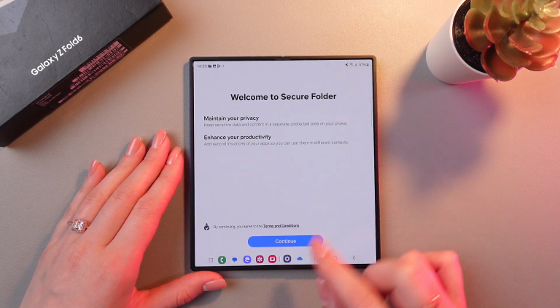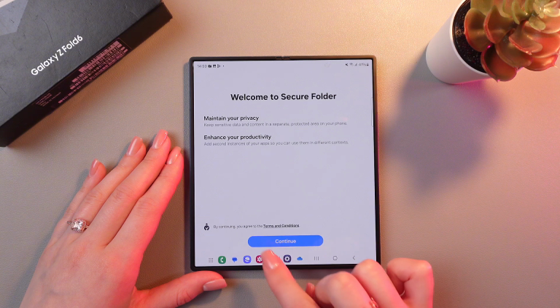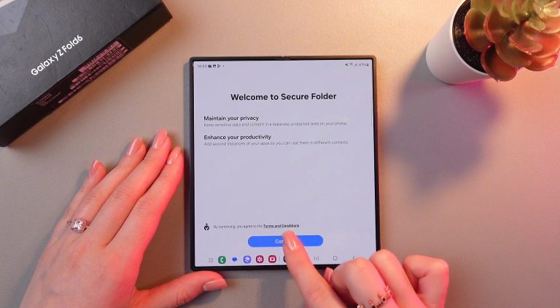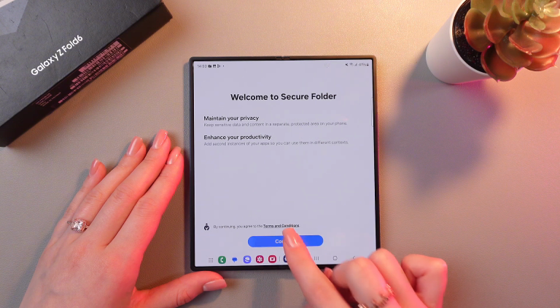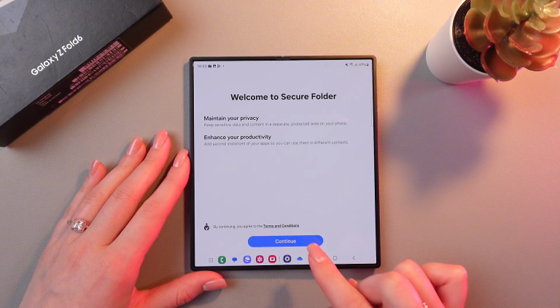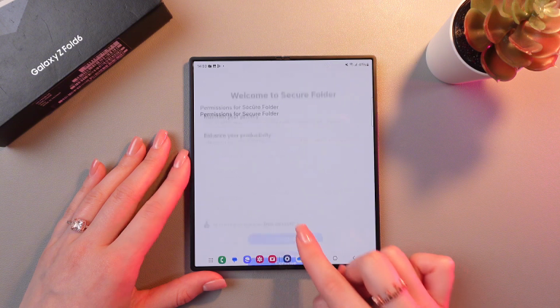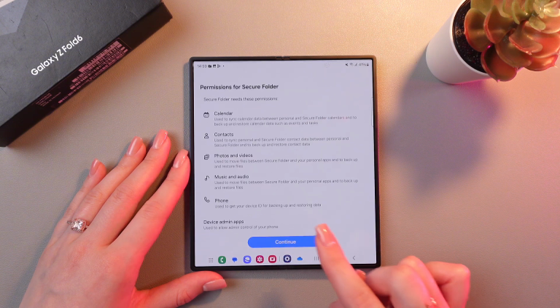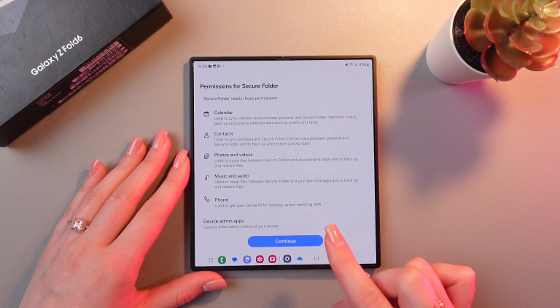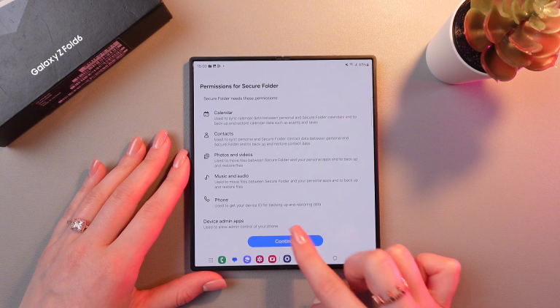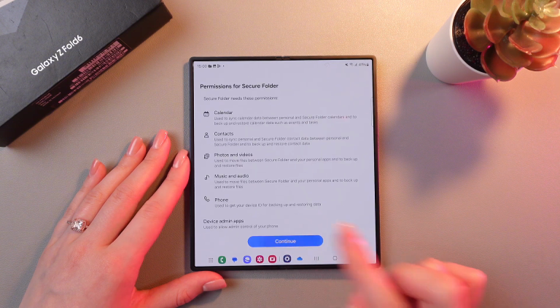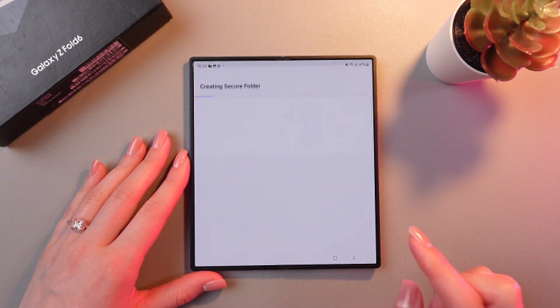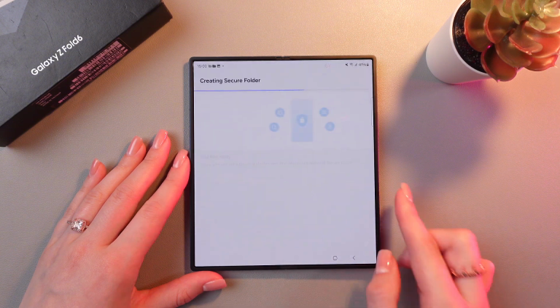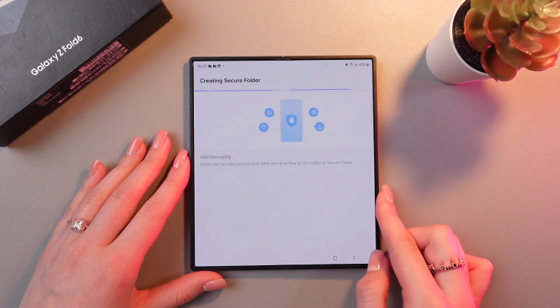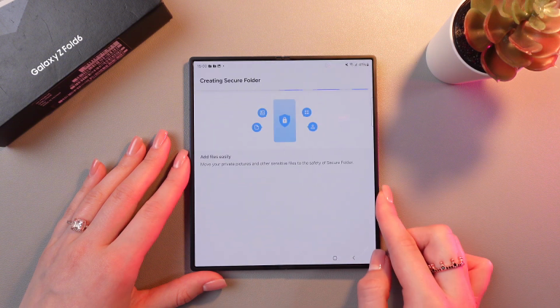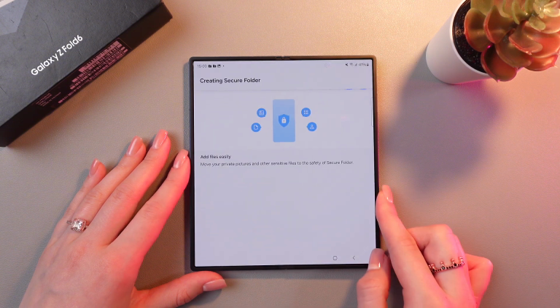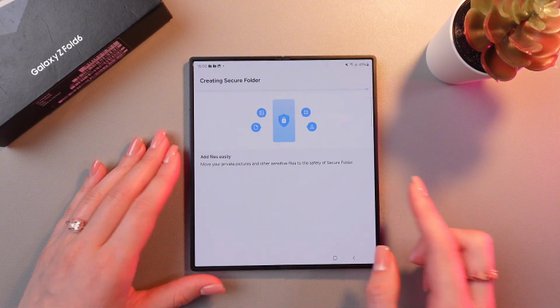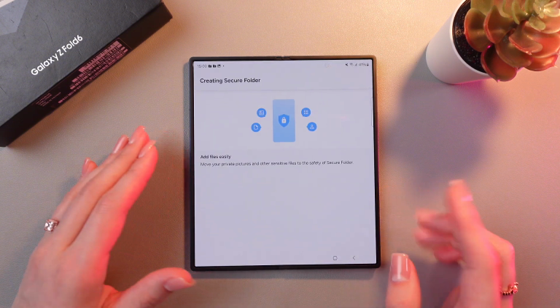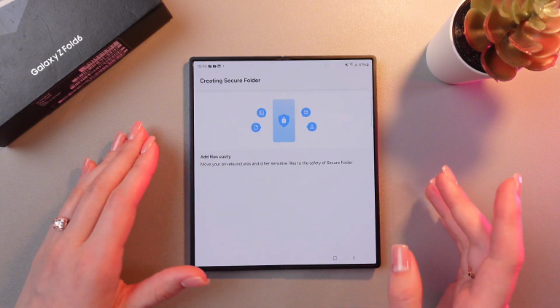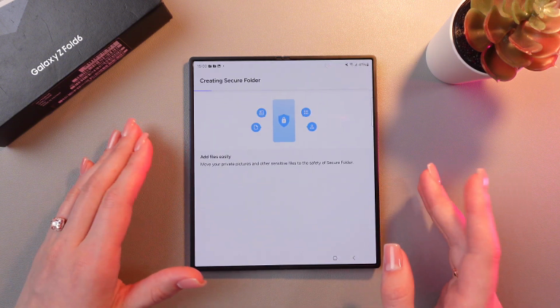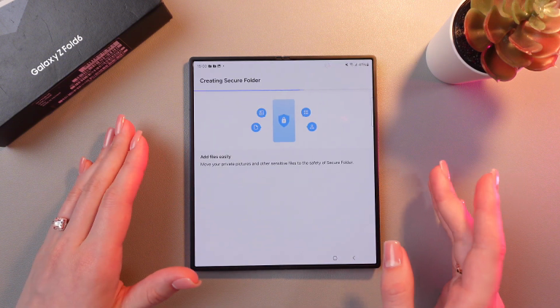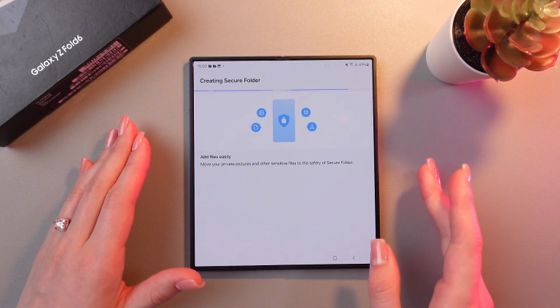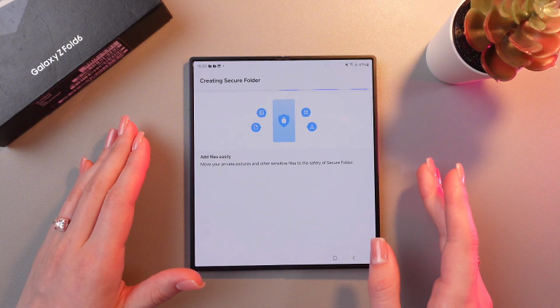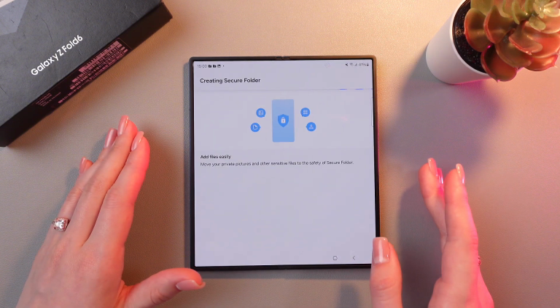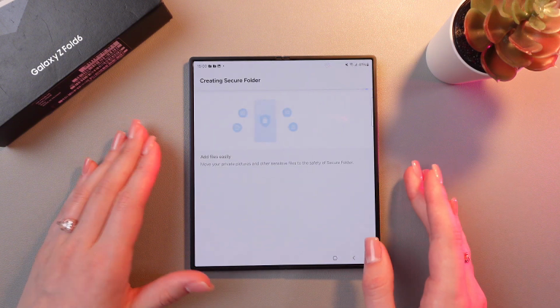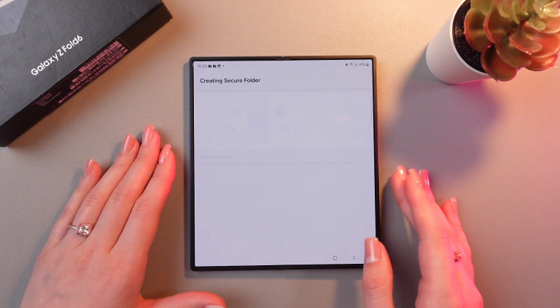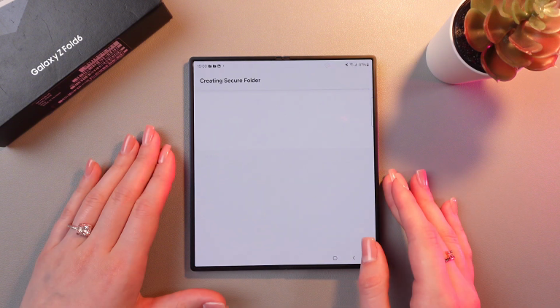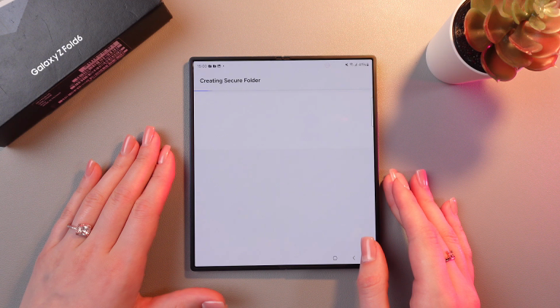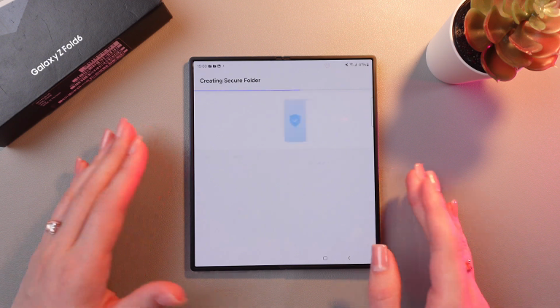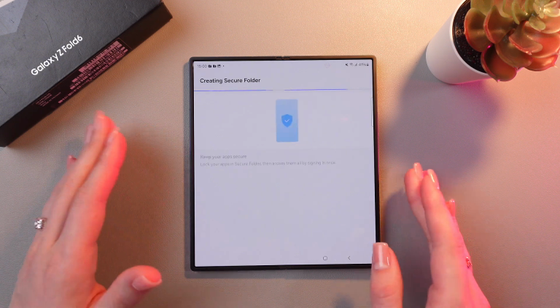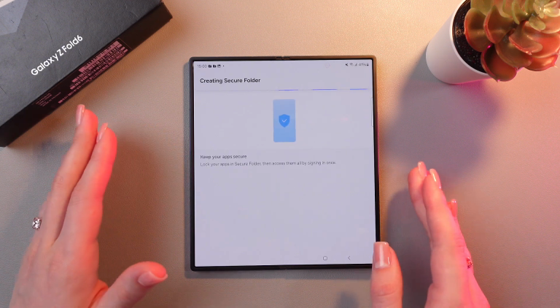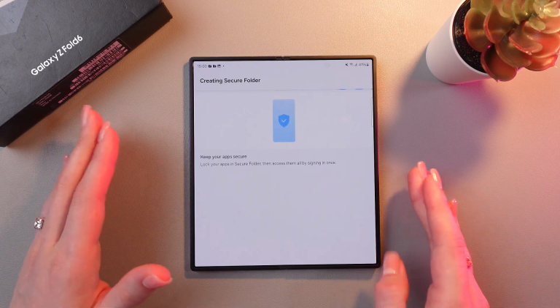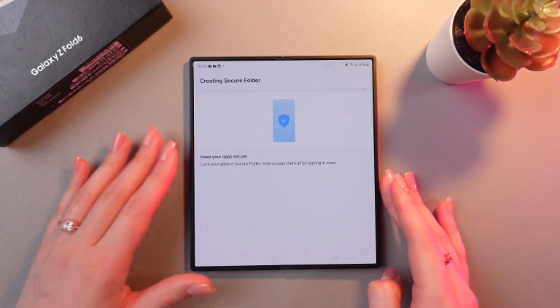Then tap Continue, Continue again, and wait a couple of seconds until it creates your Secure Folder.